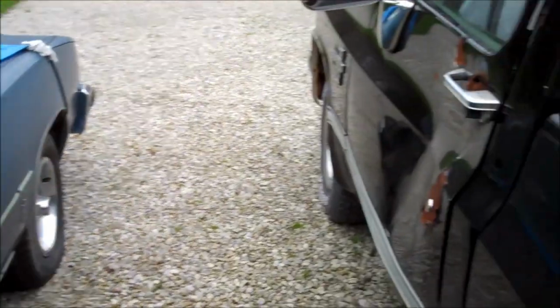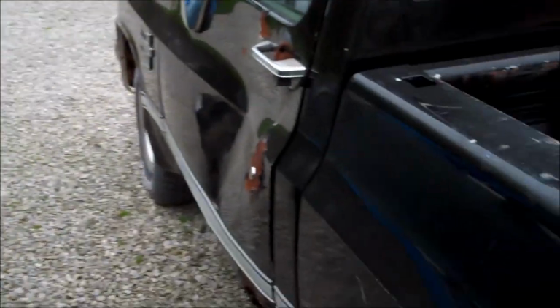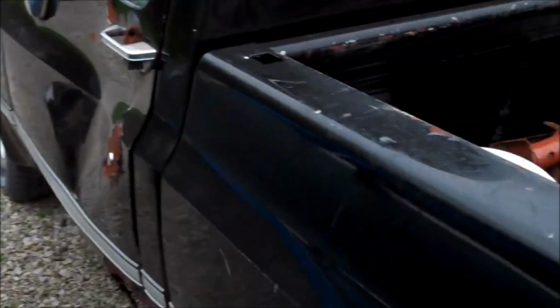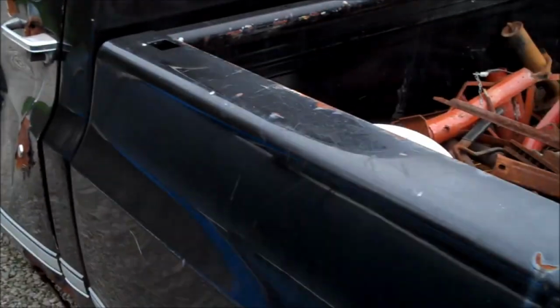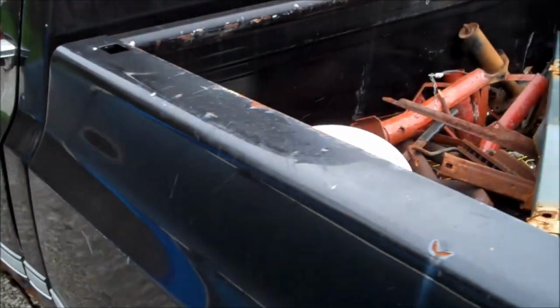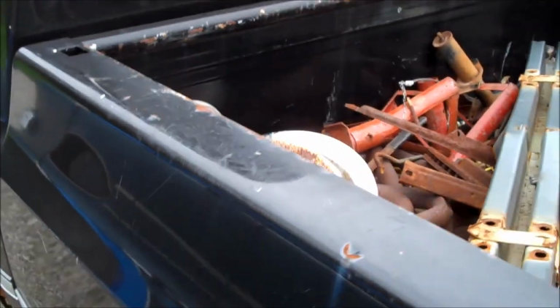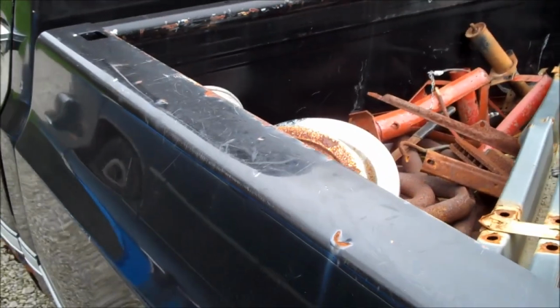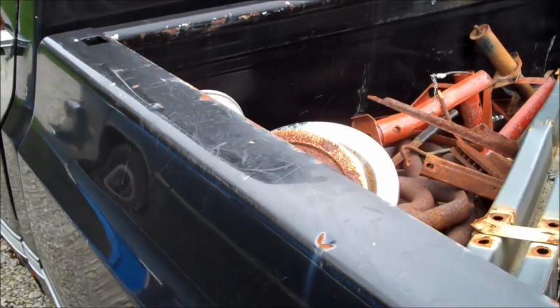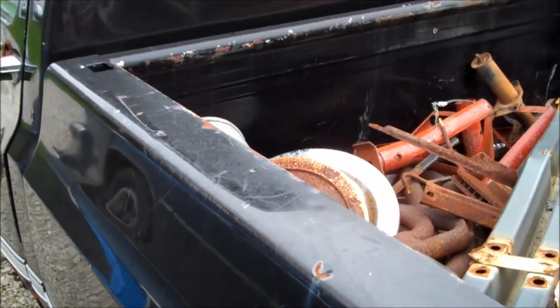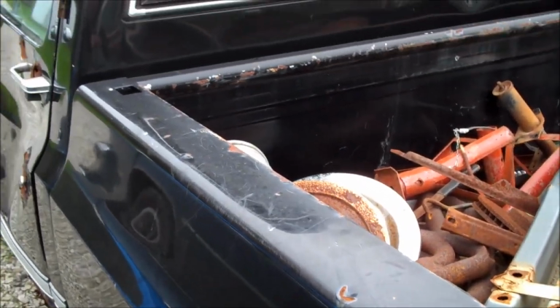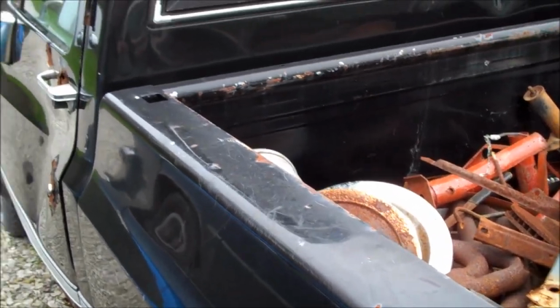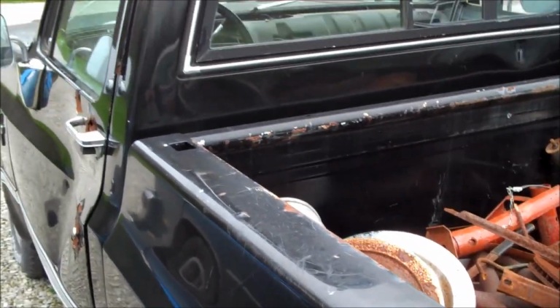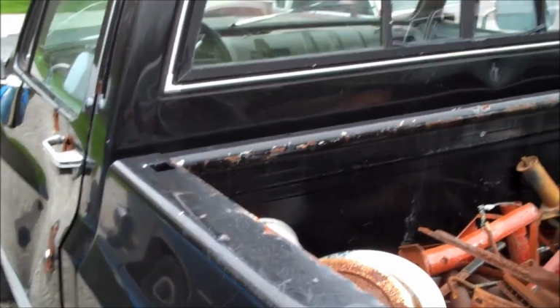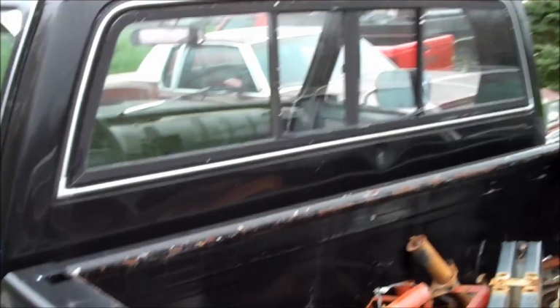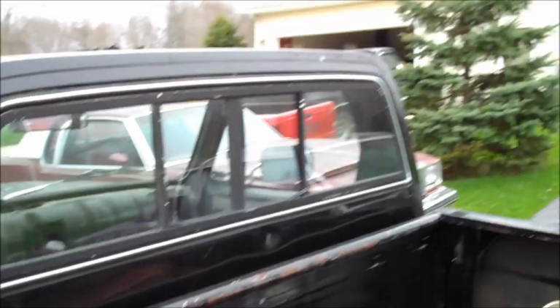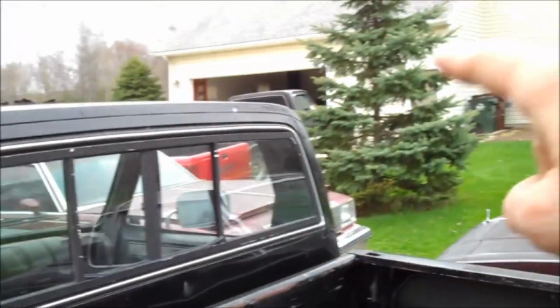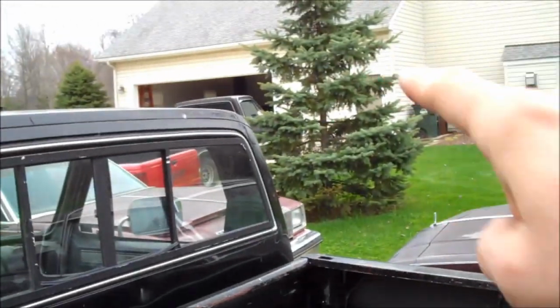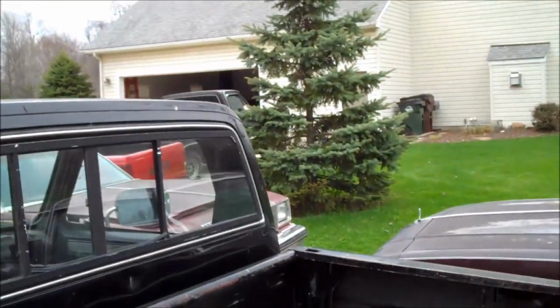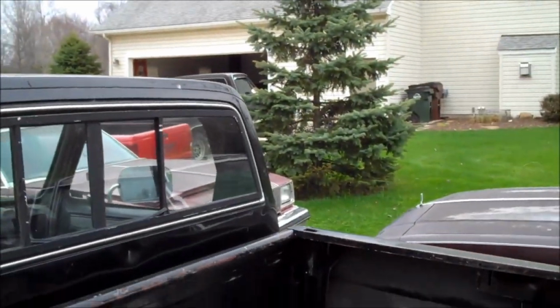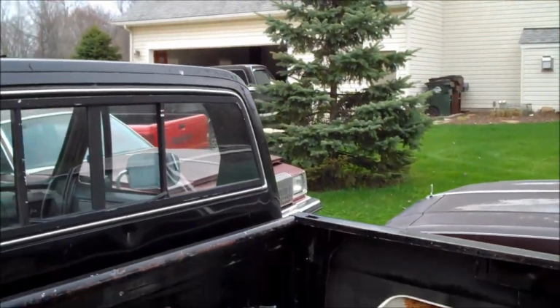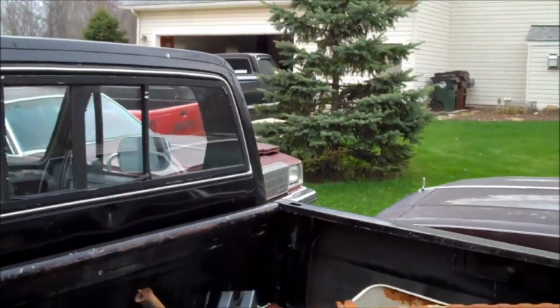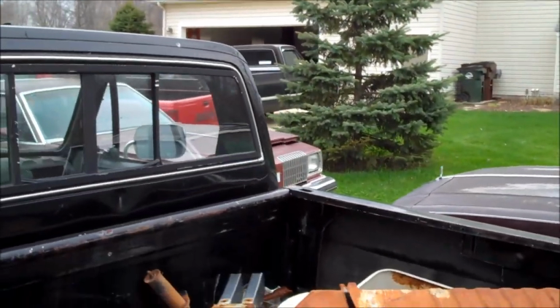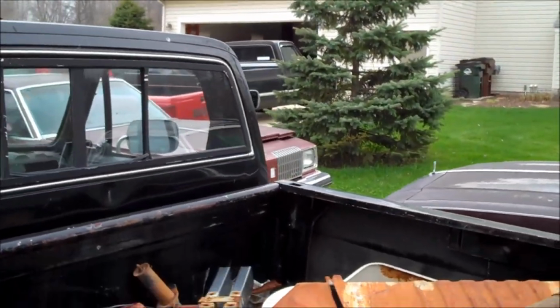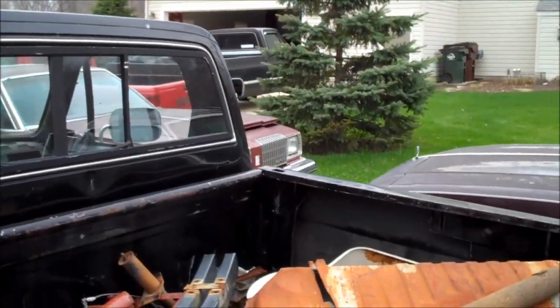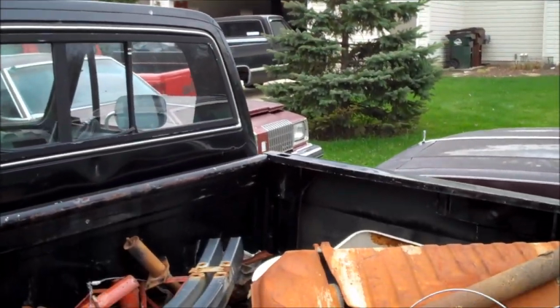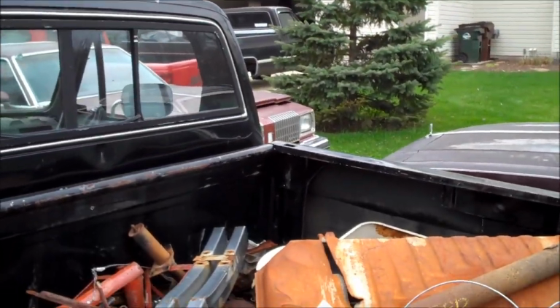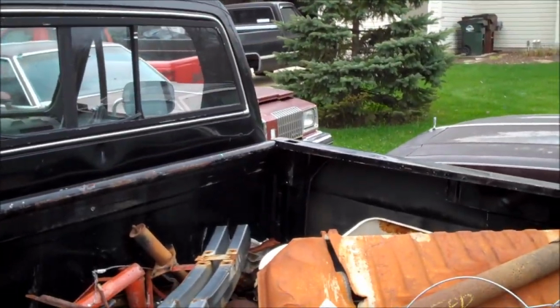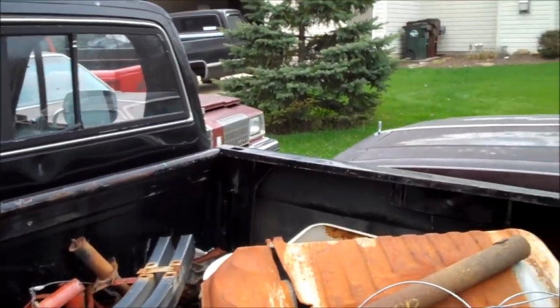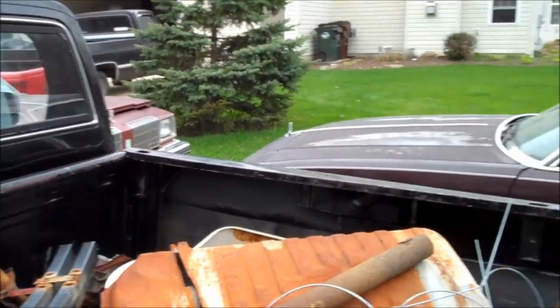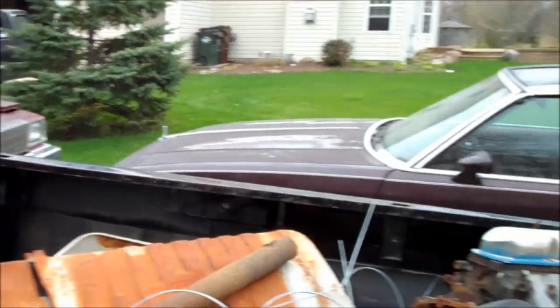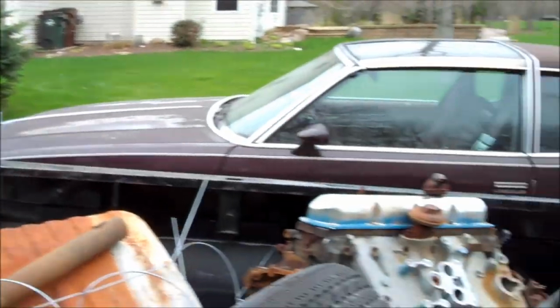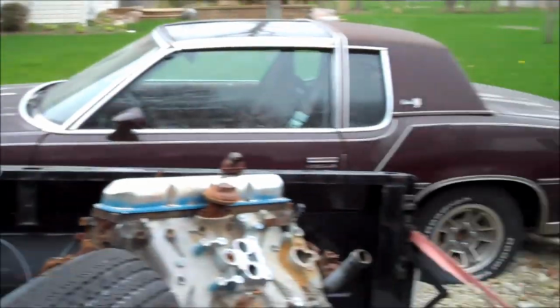Of course, we've got the 83 Silverado here and the 84 Silverado up there. Going to be working on those.